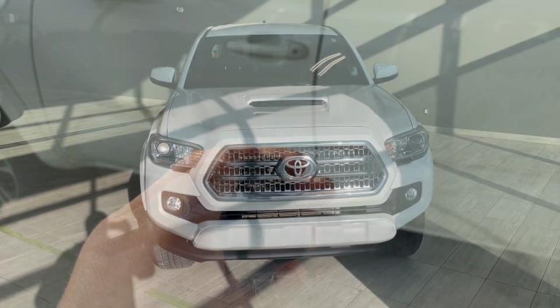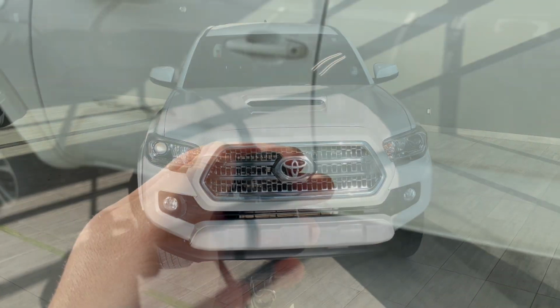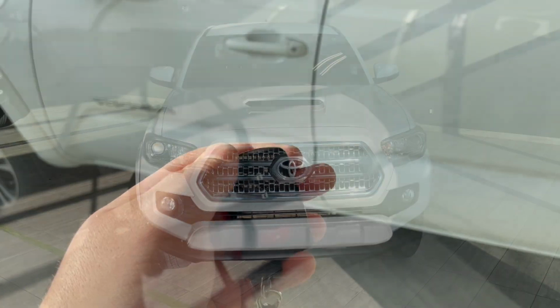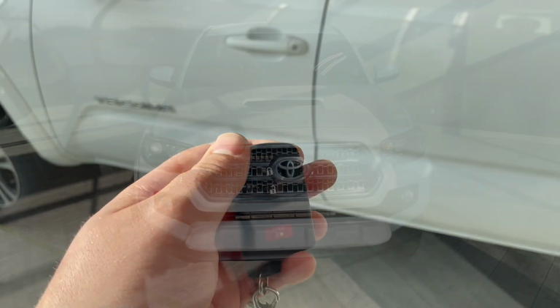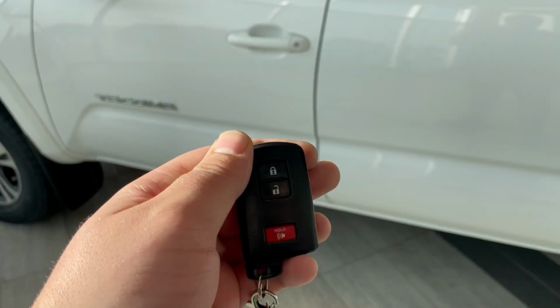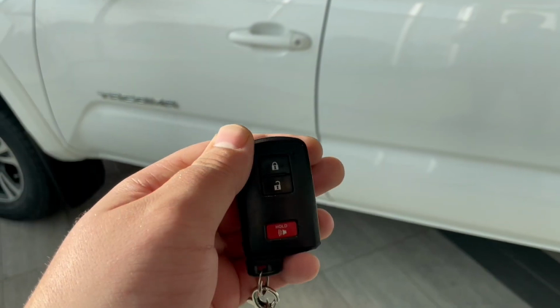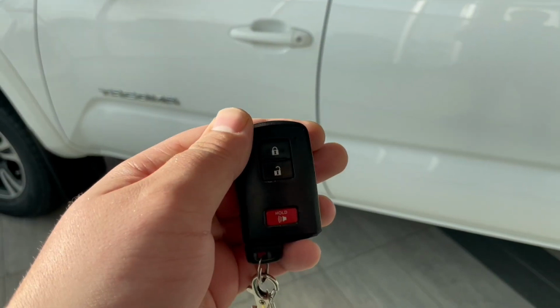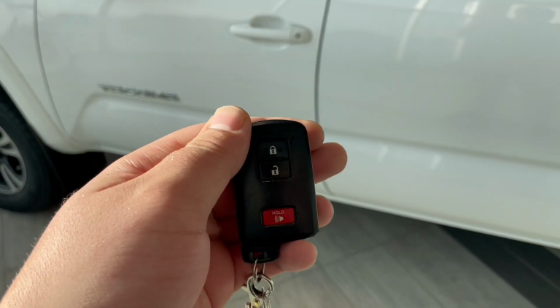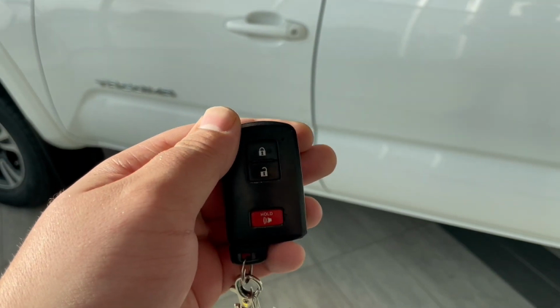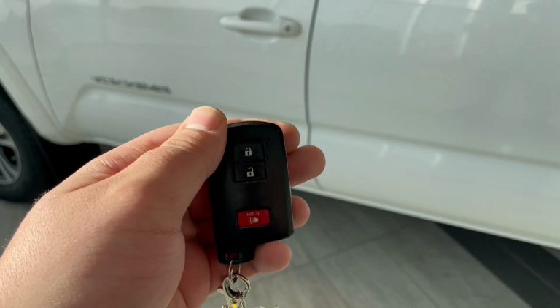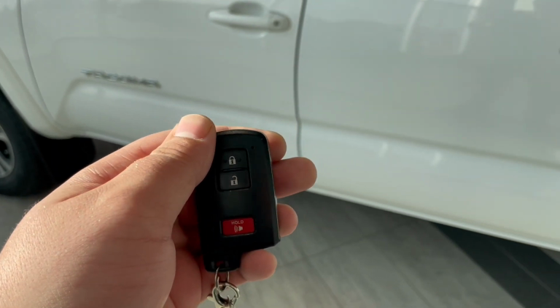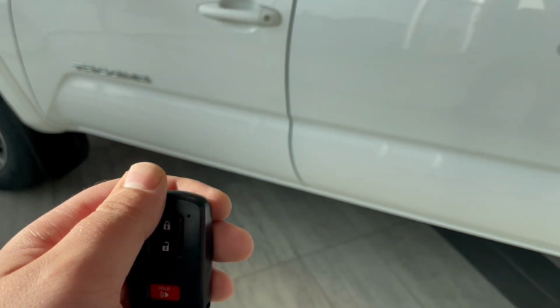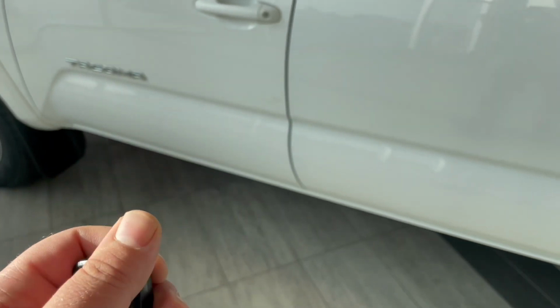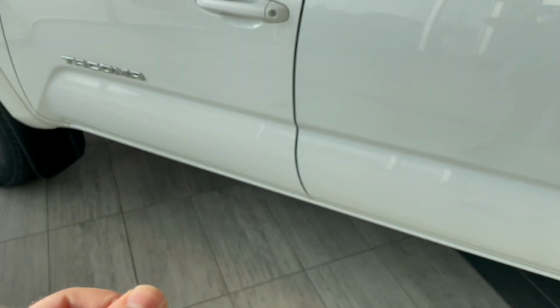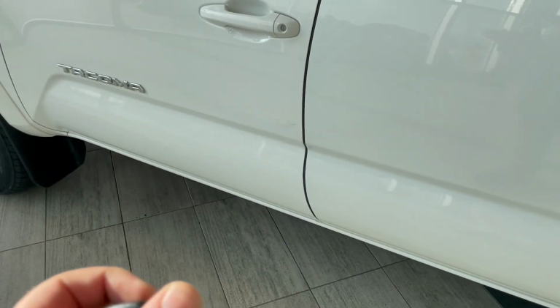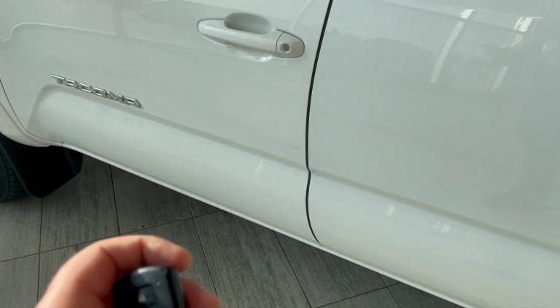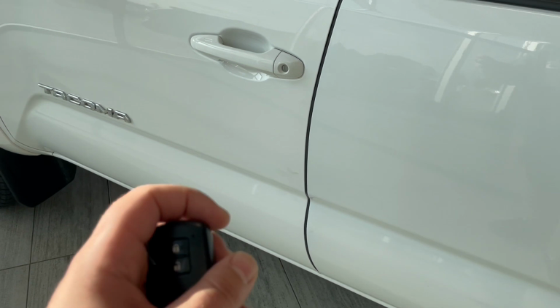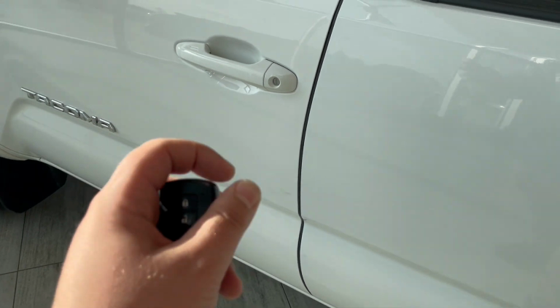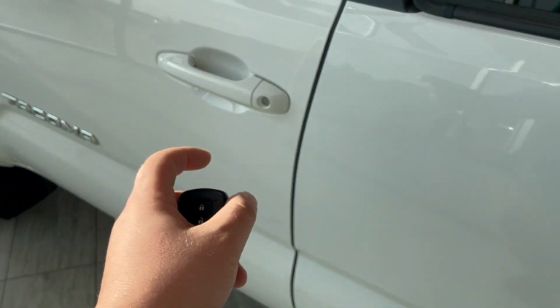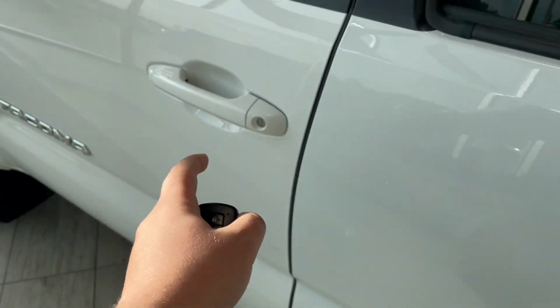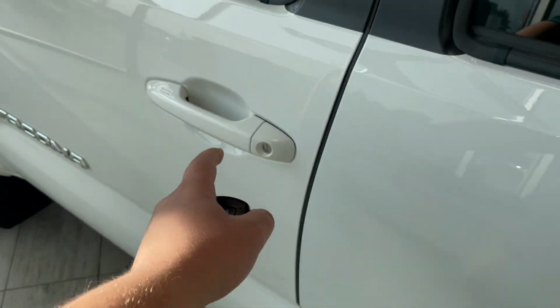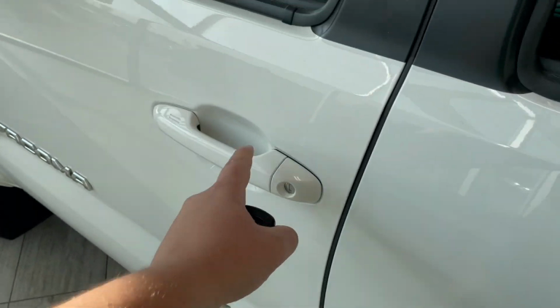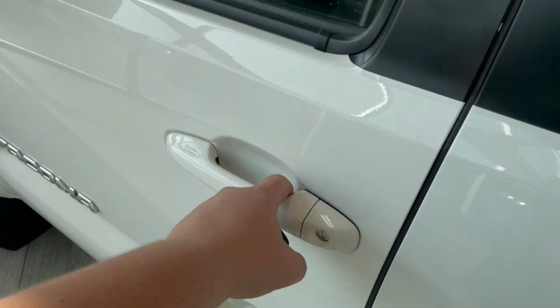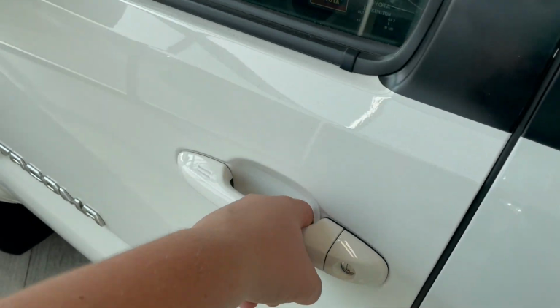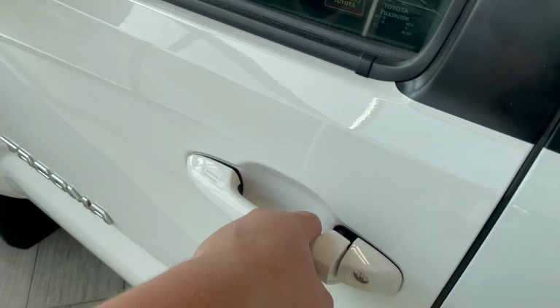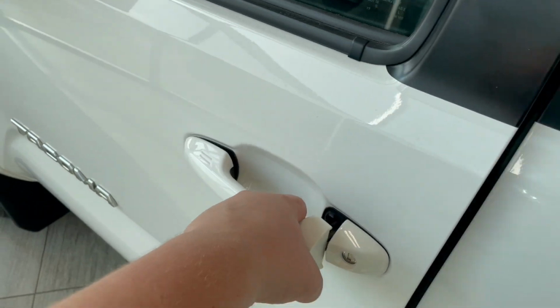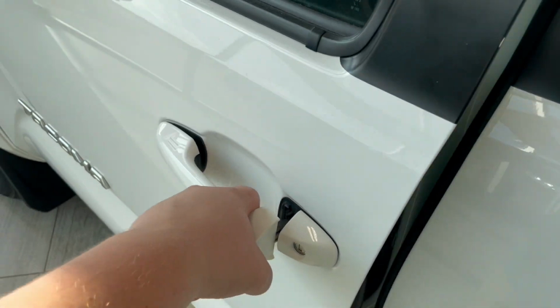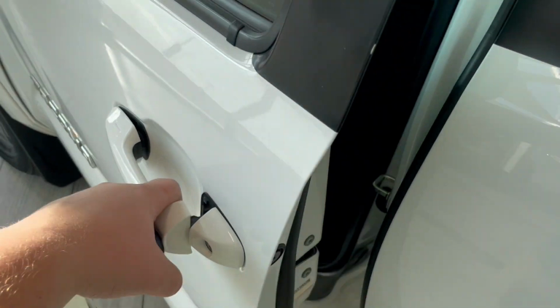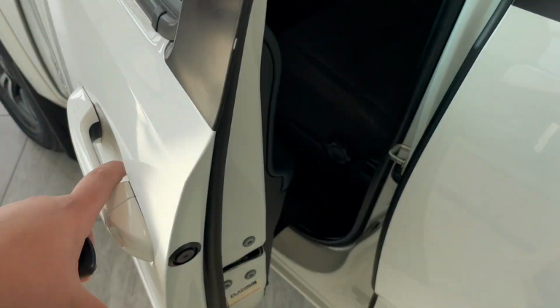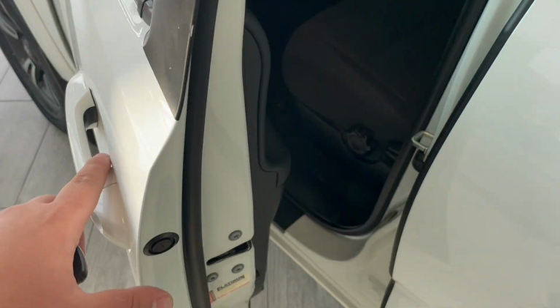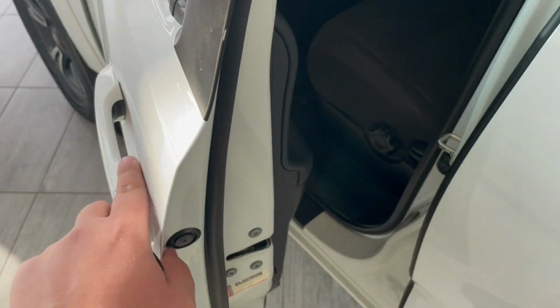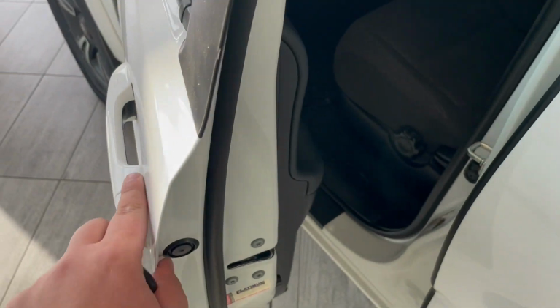On your Smart Key you're going to have a lock and unlock. It's also a perimeter key, which means once you're close, your truck is going to unlock.